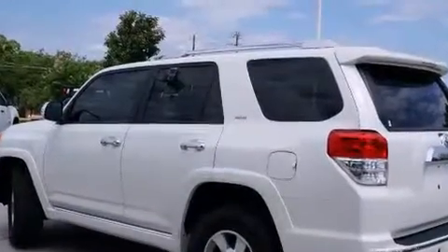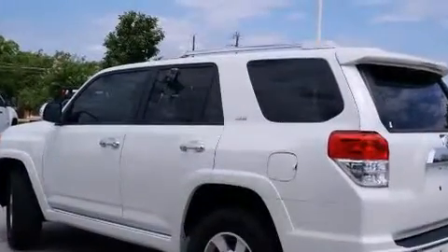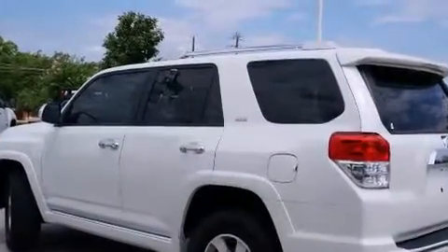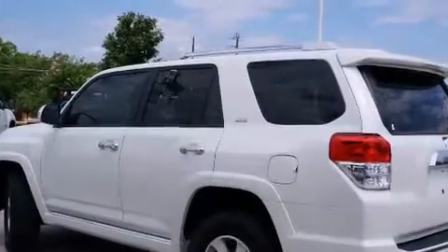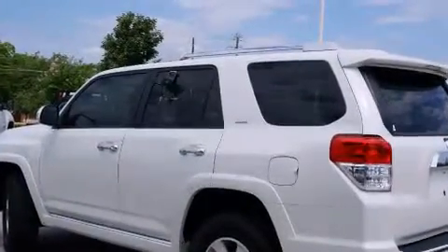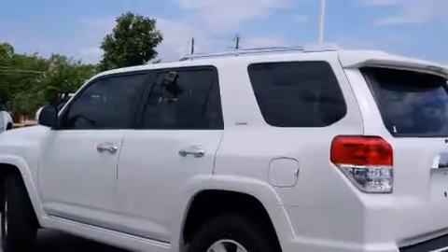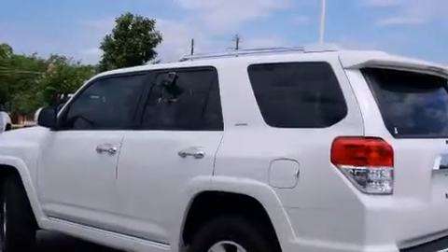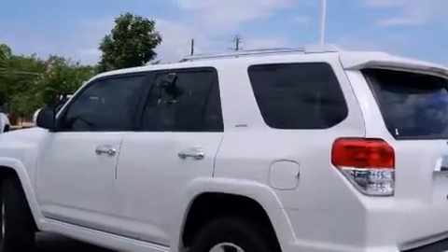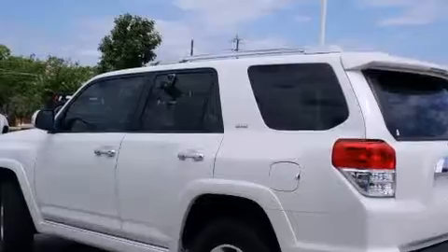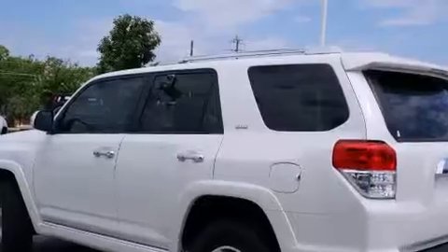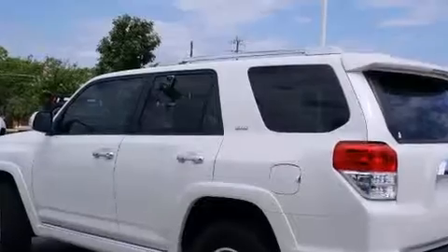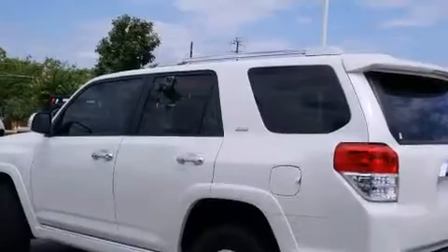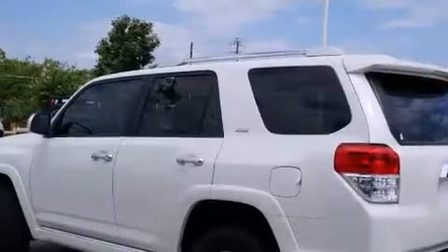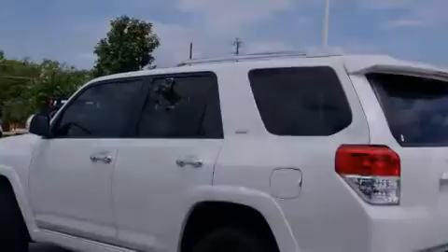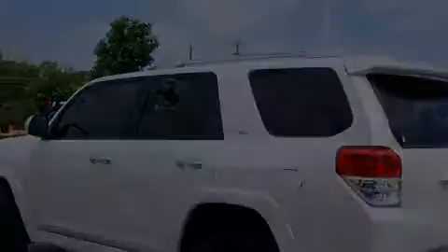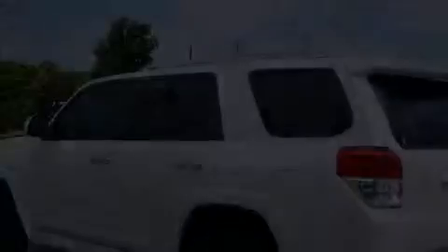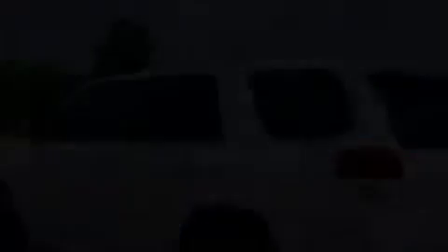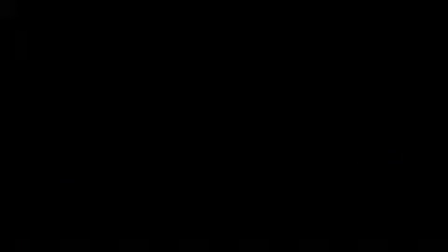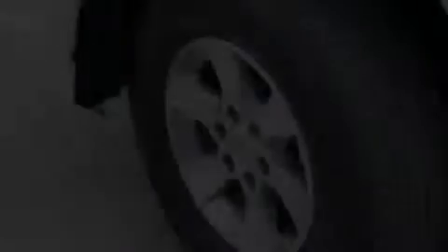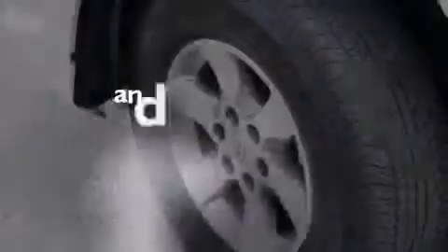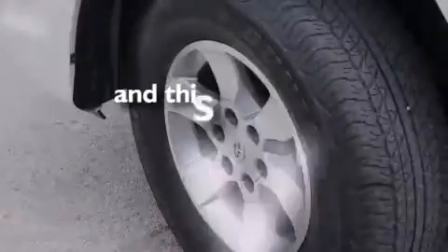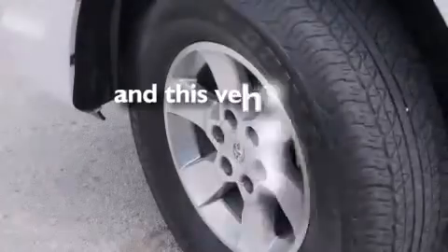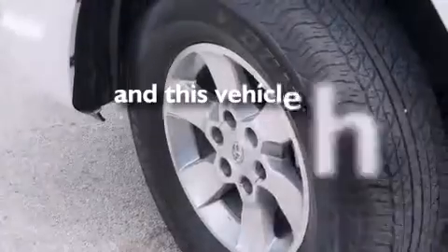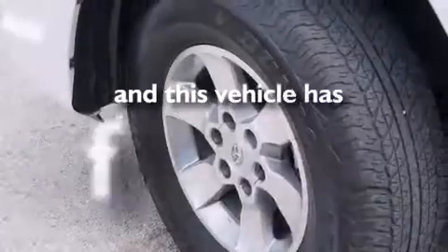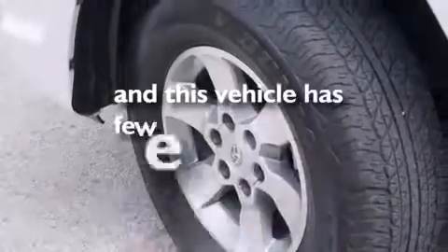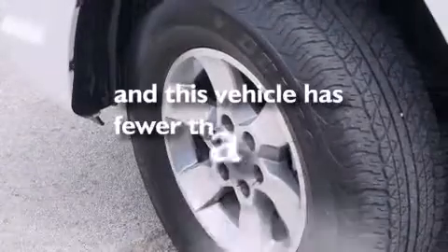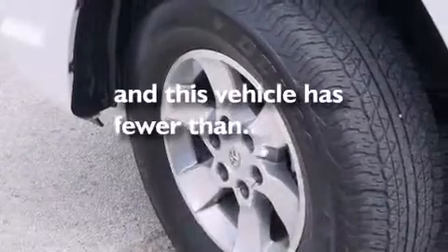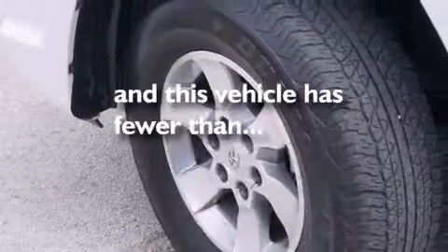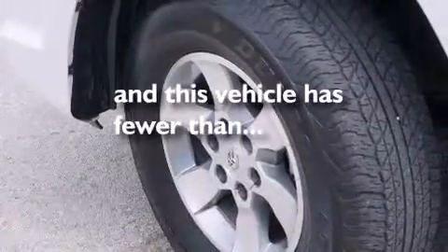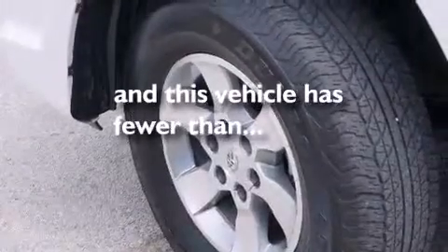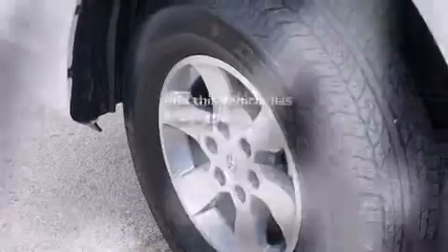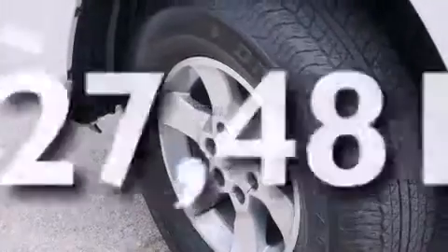A rear window defroster, a CD player, and this vehicle has fewer than 28,000 miles on the odometer.